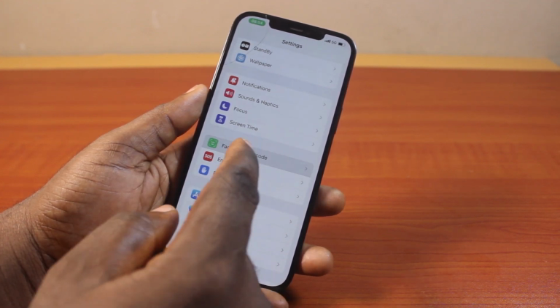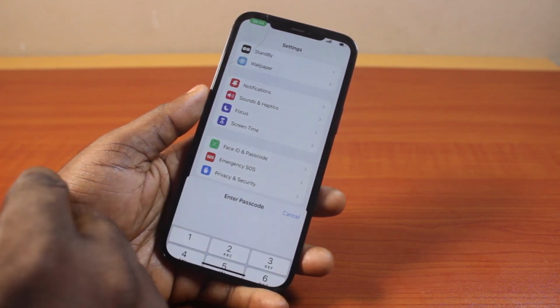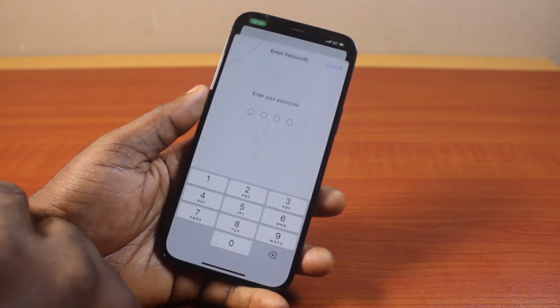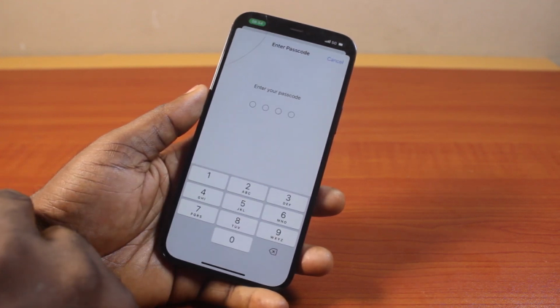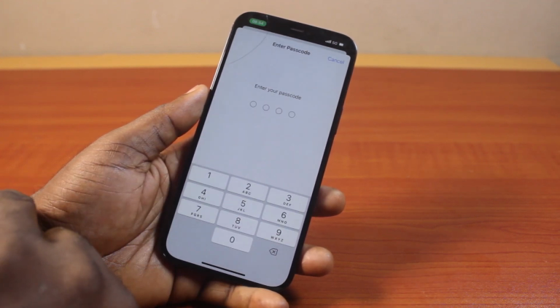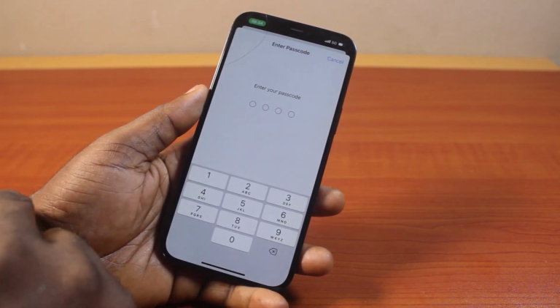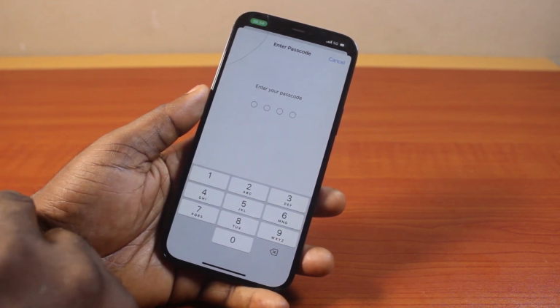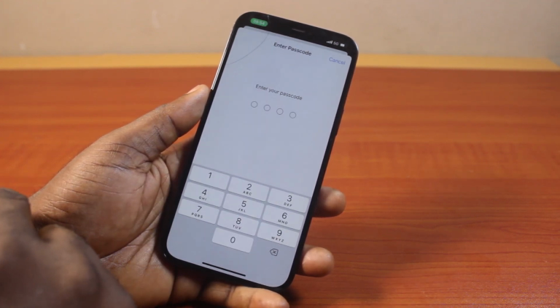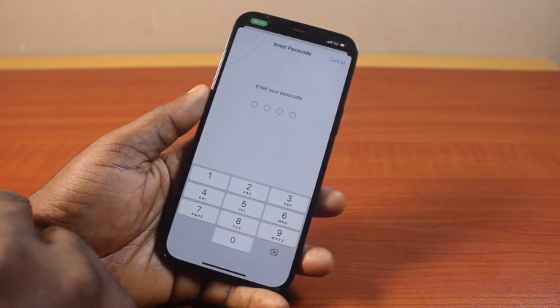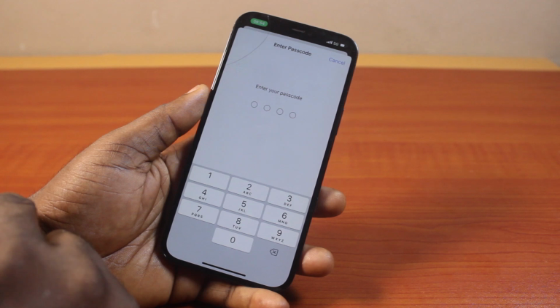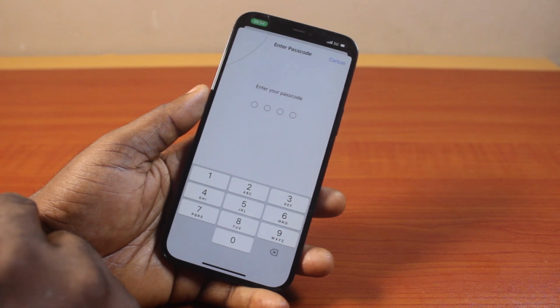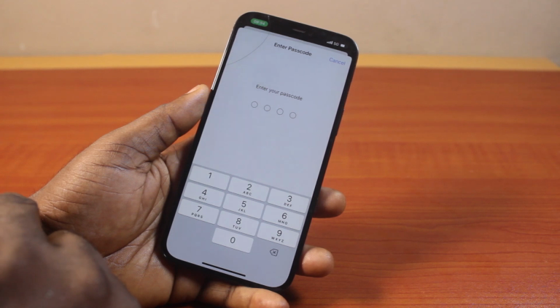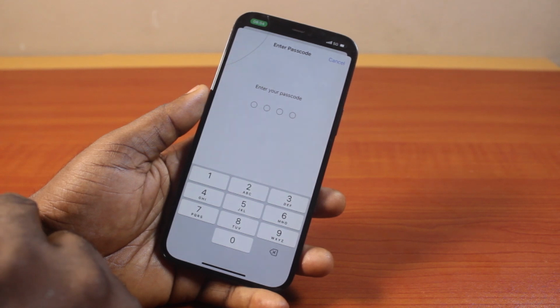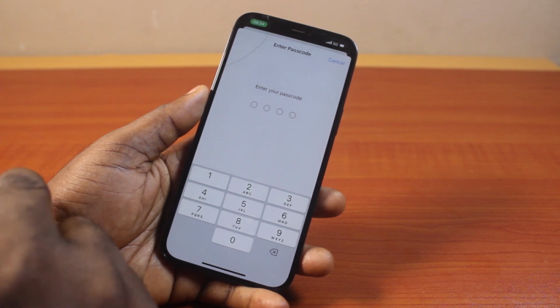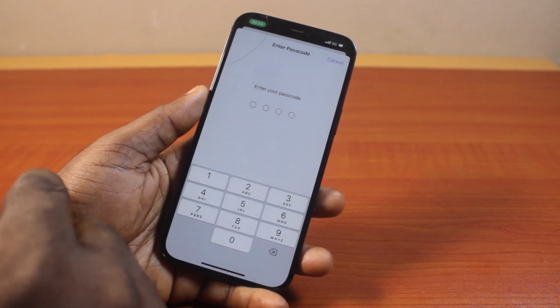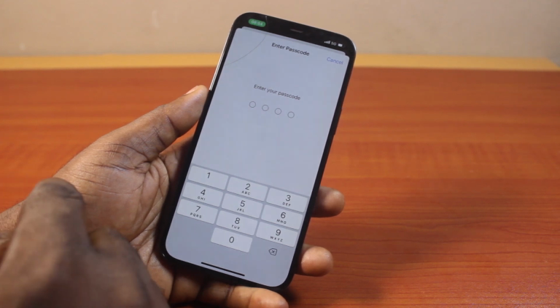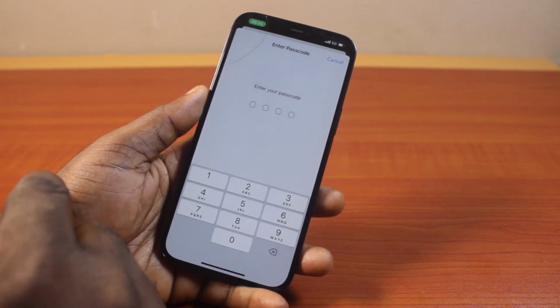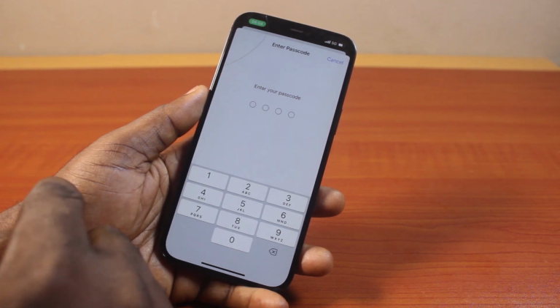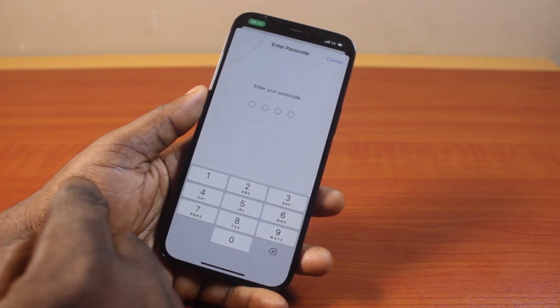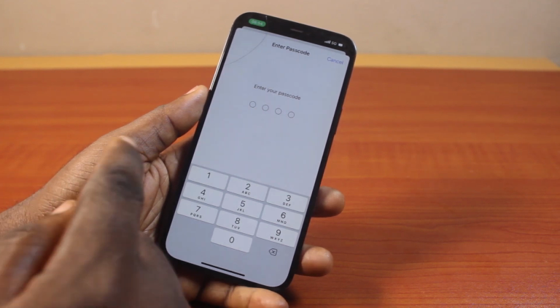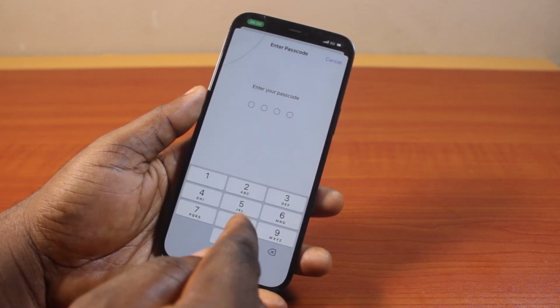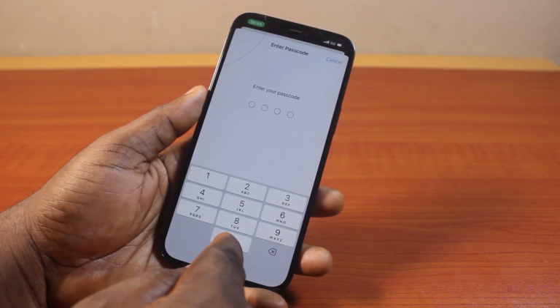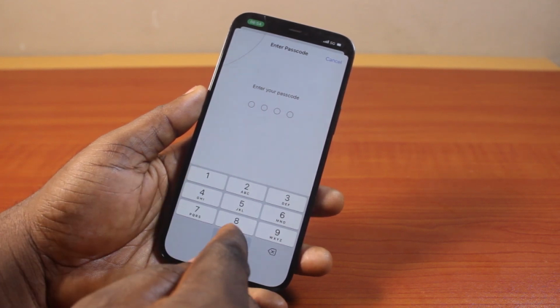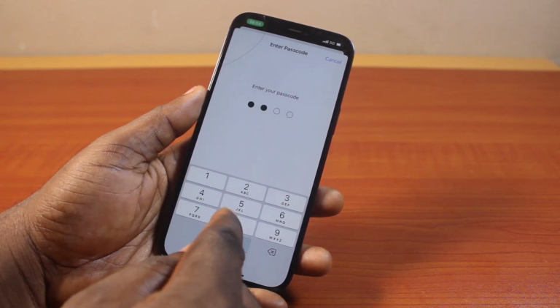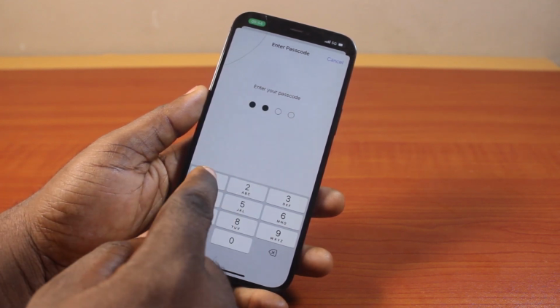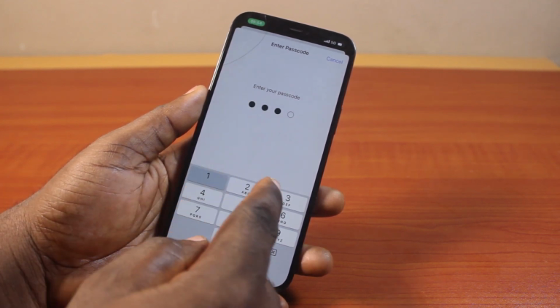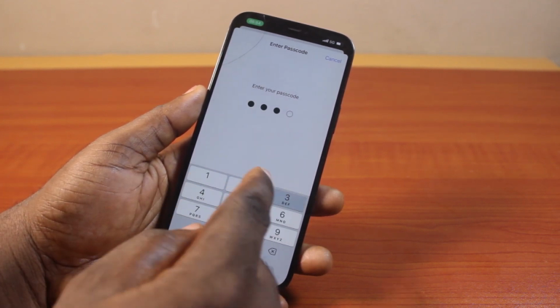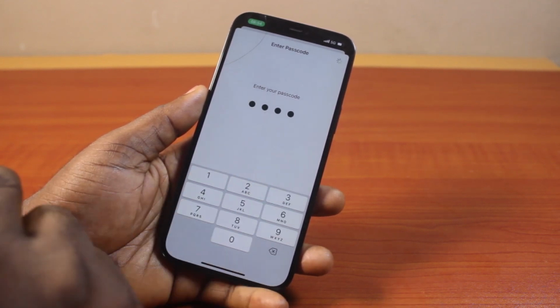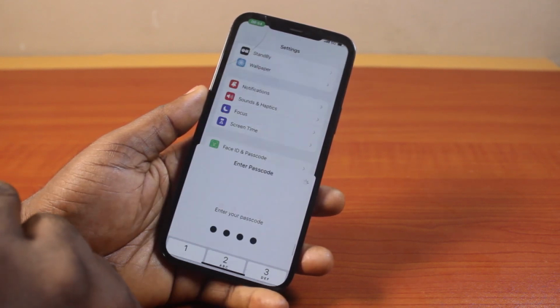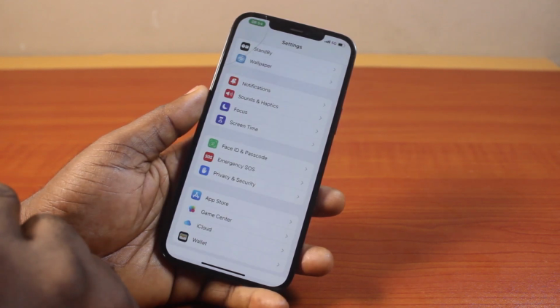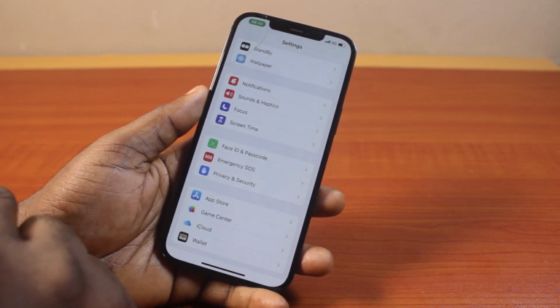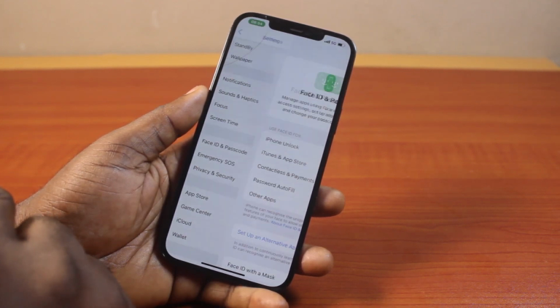Then click on that. Once it's selected, you'll be prompted to type in the active iPhone password or passcode. Then tap that.